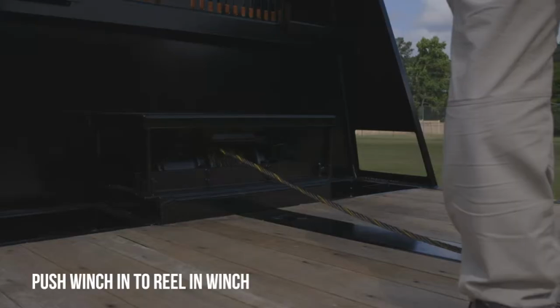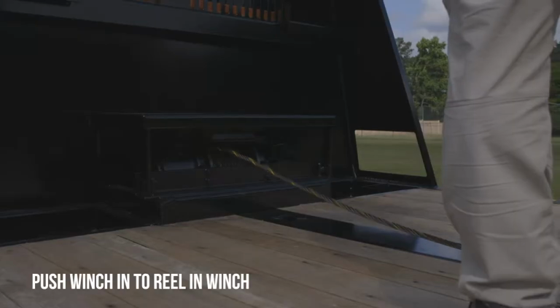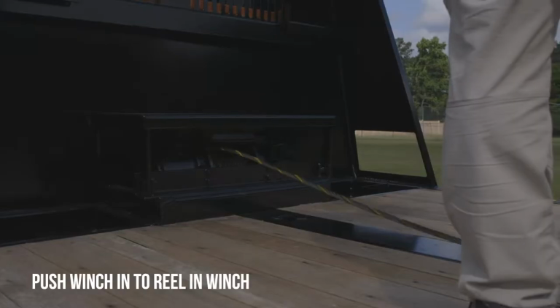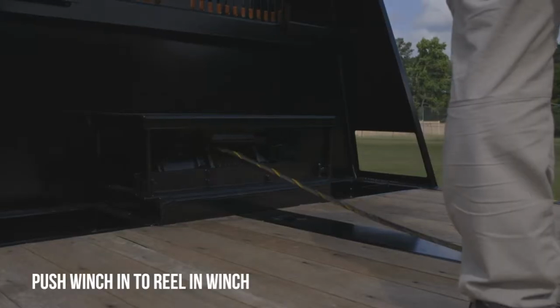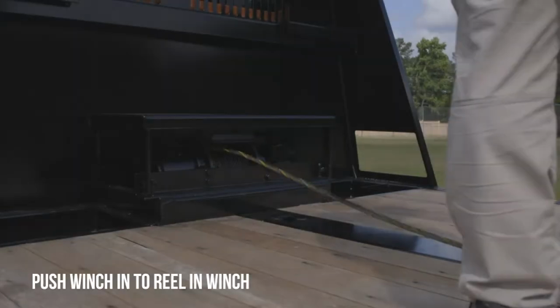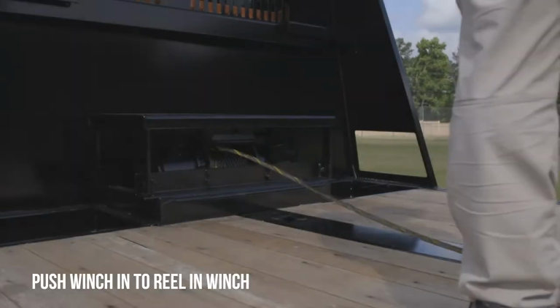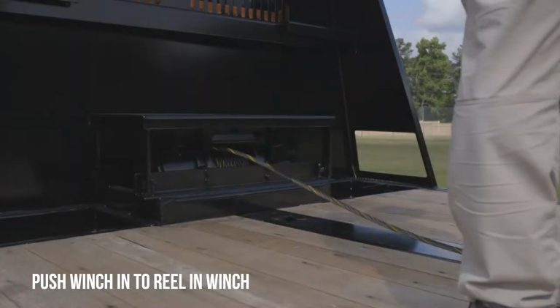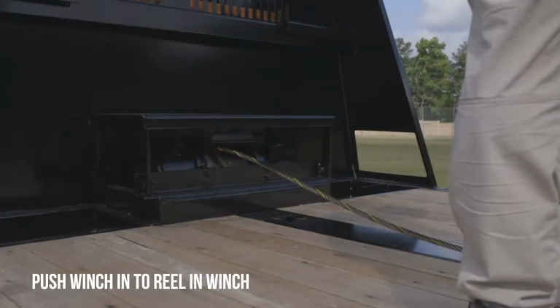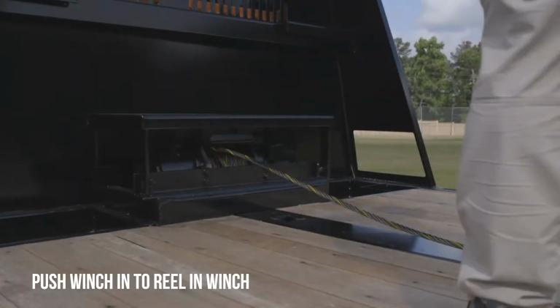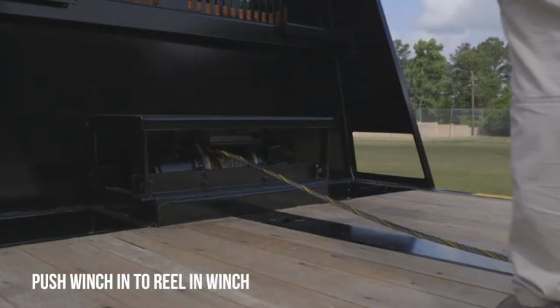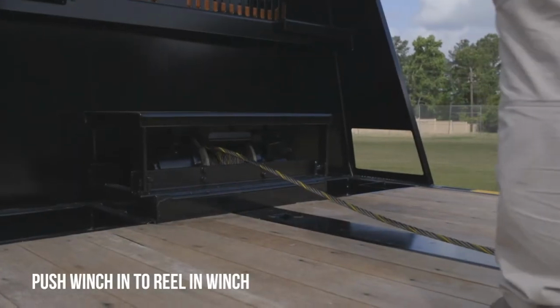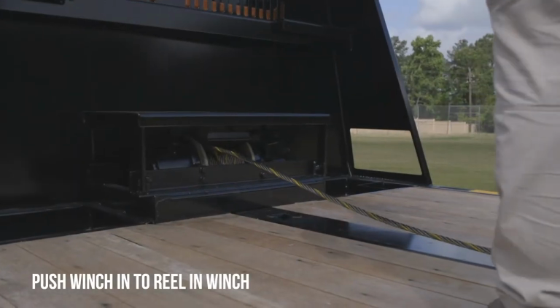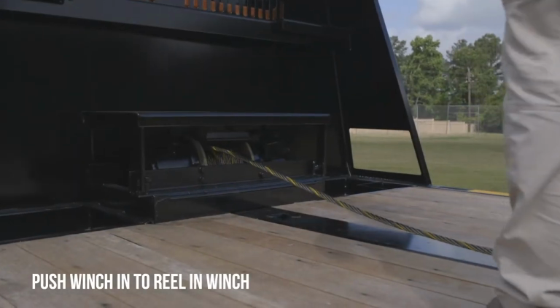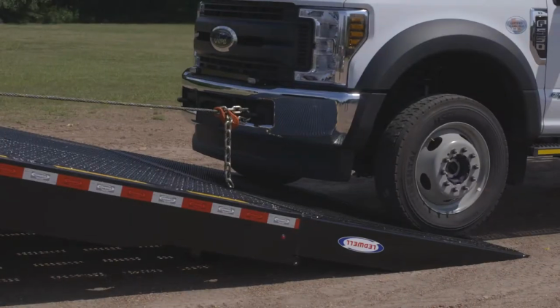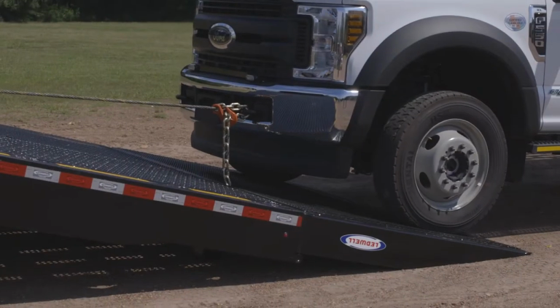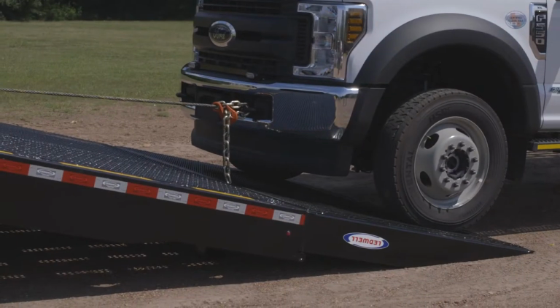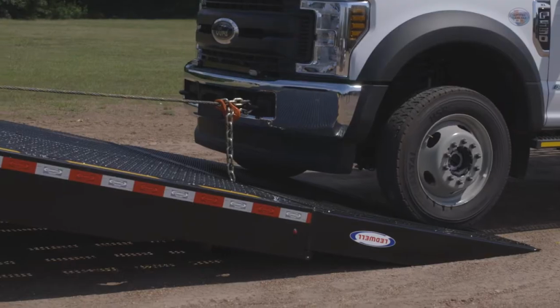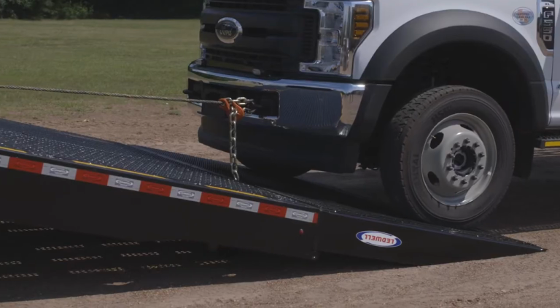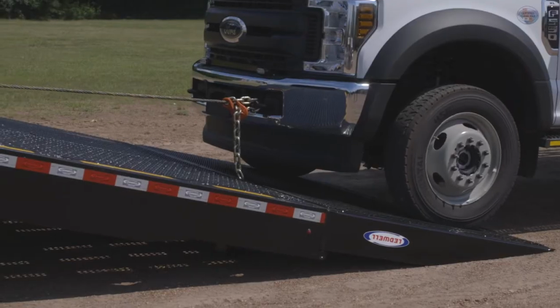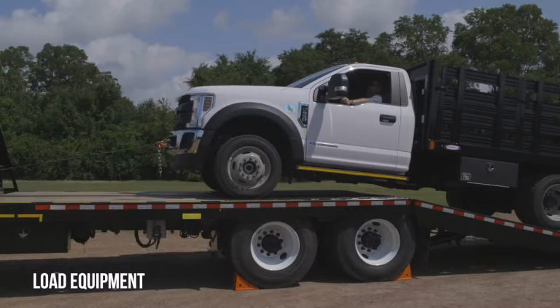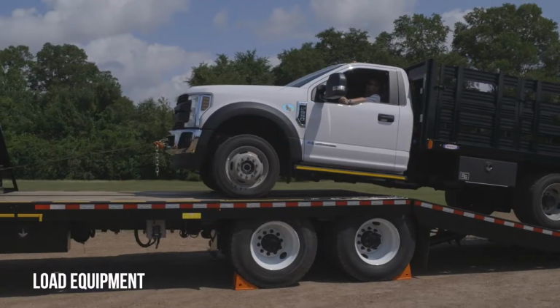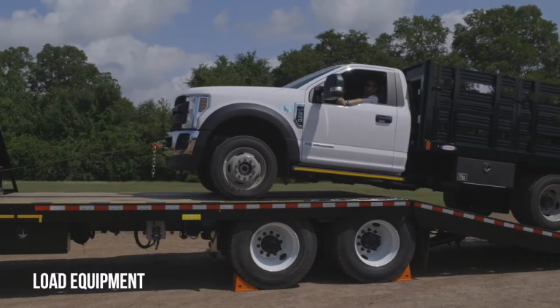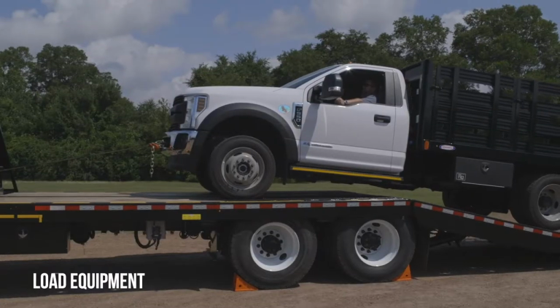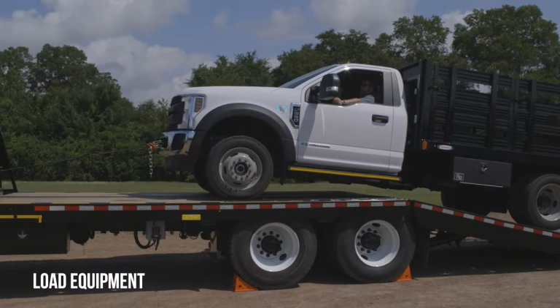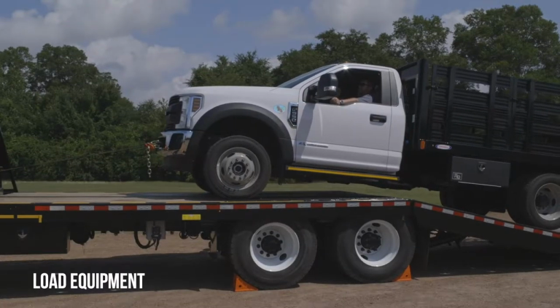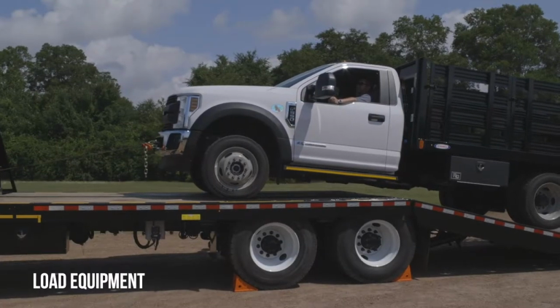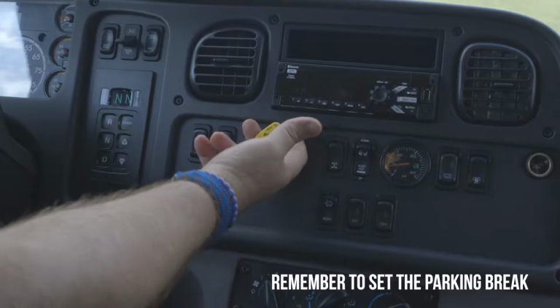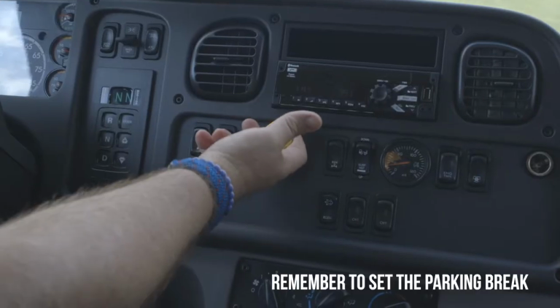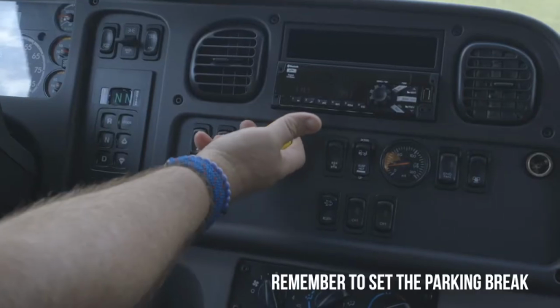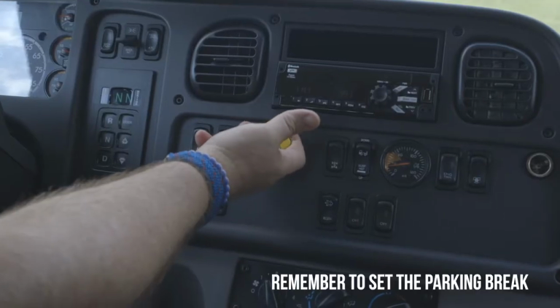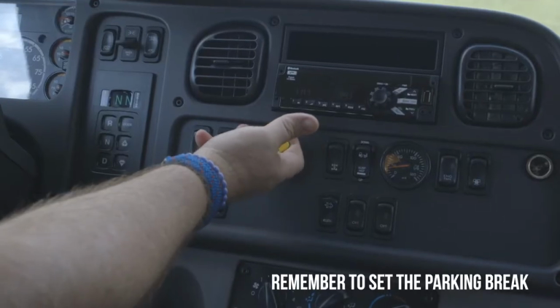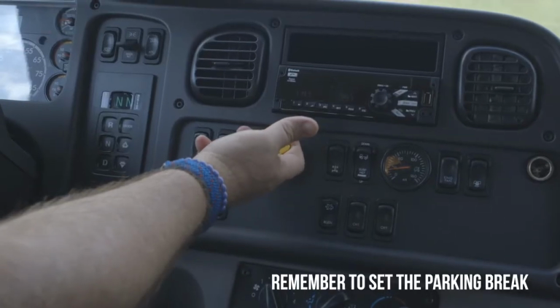Push in winch to reel in the winch. Load equipment and remember to set the parking brake.